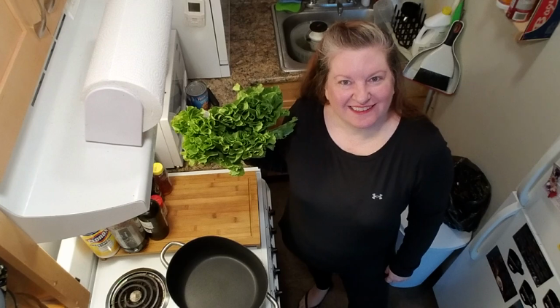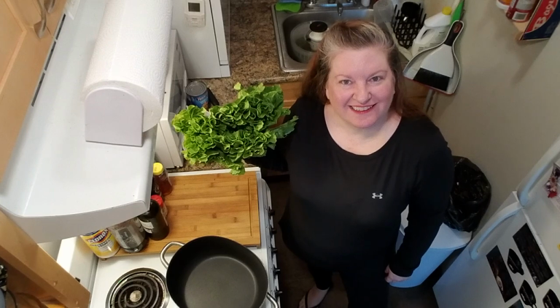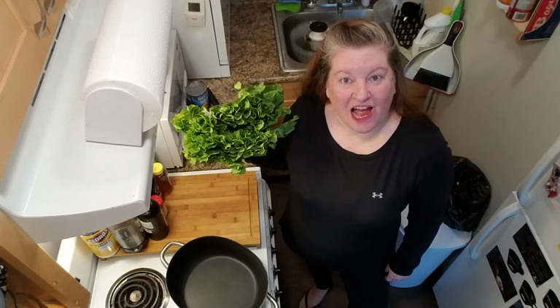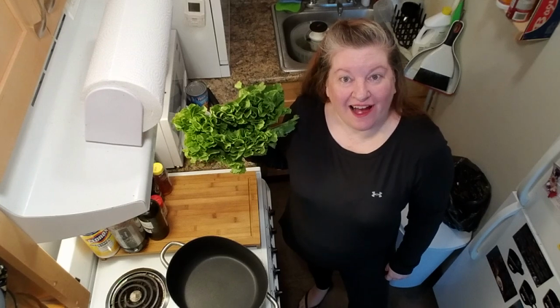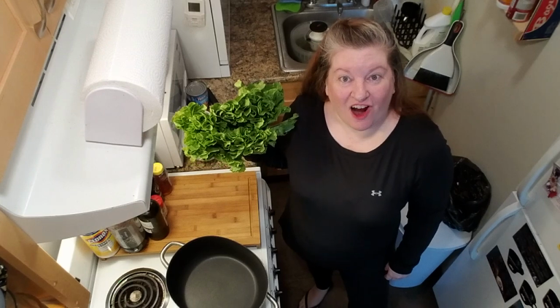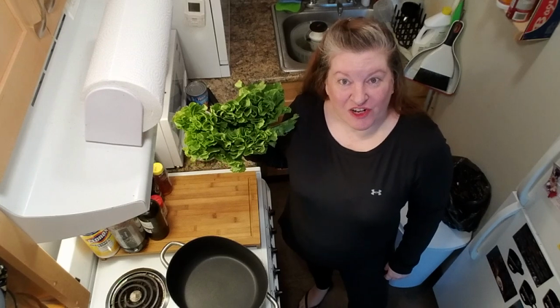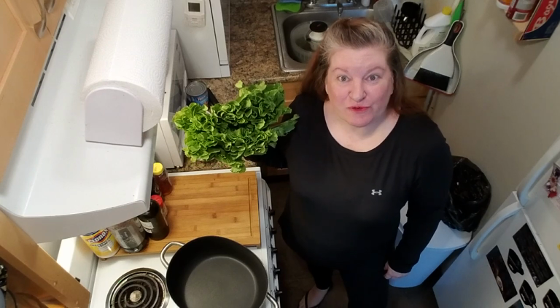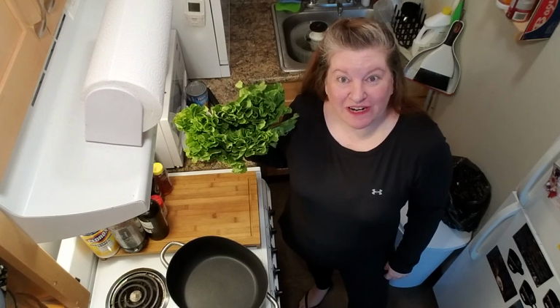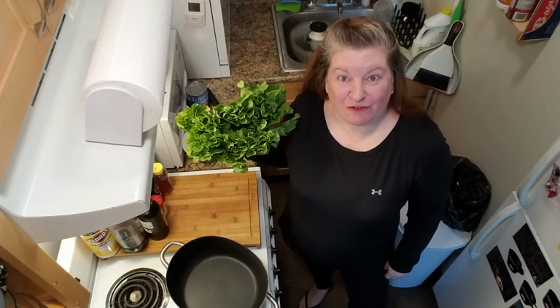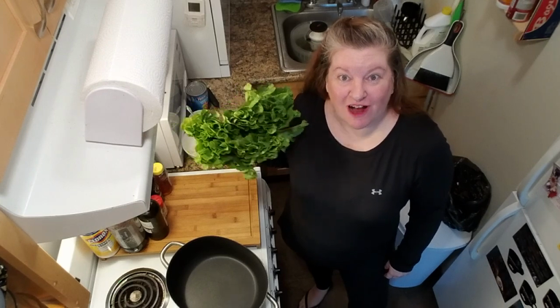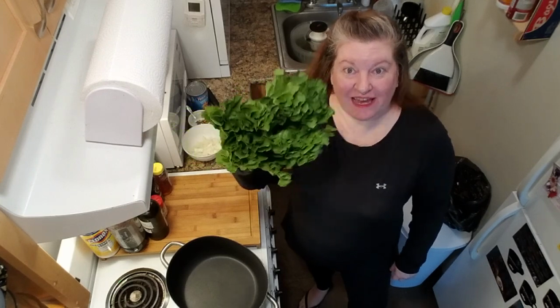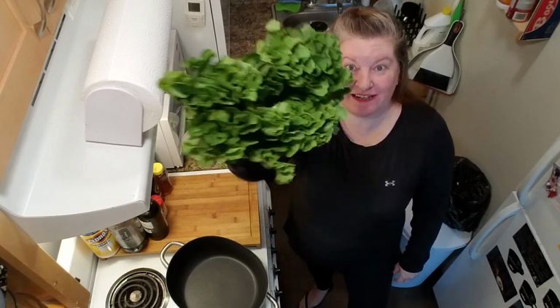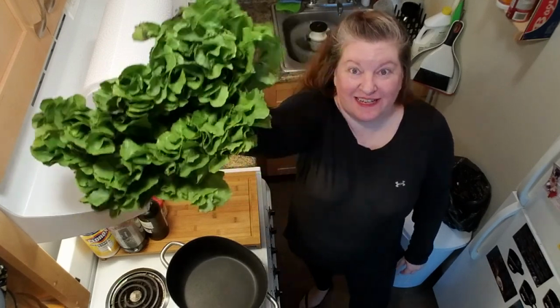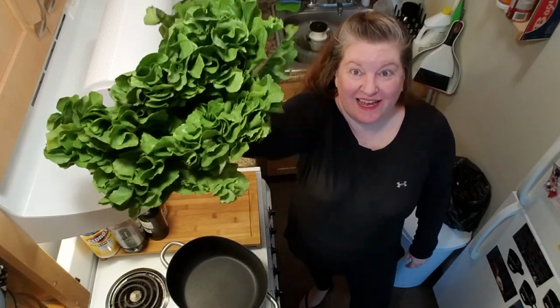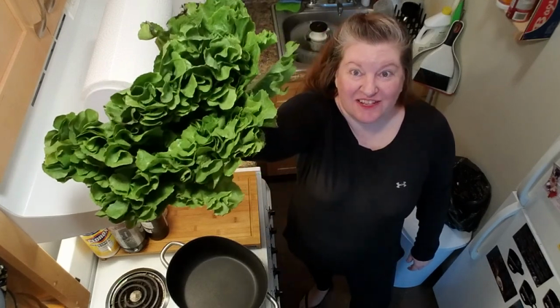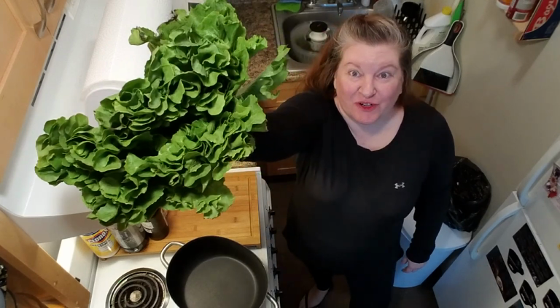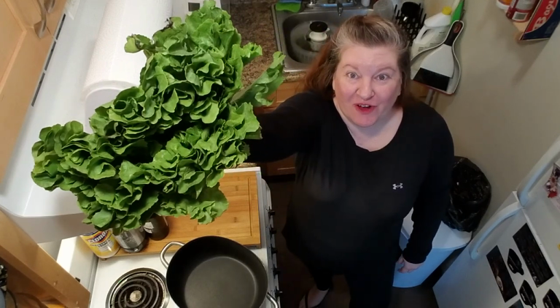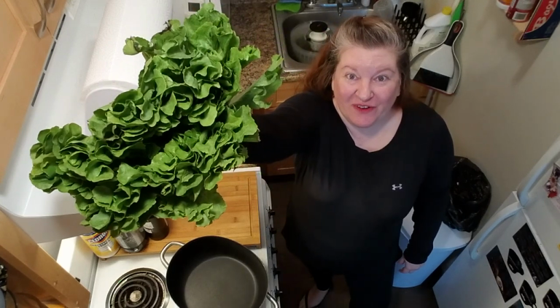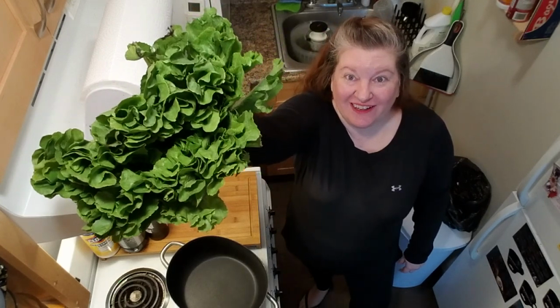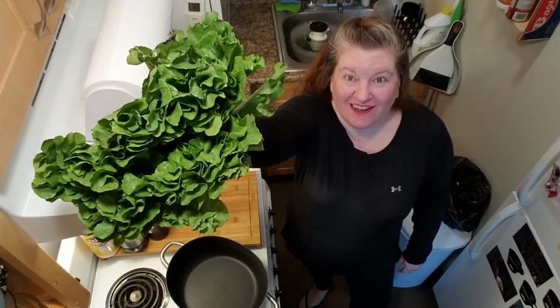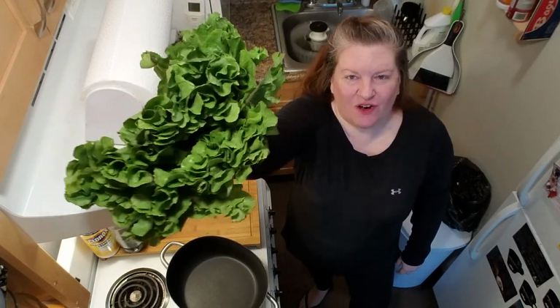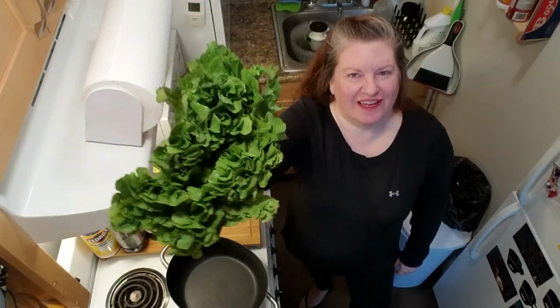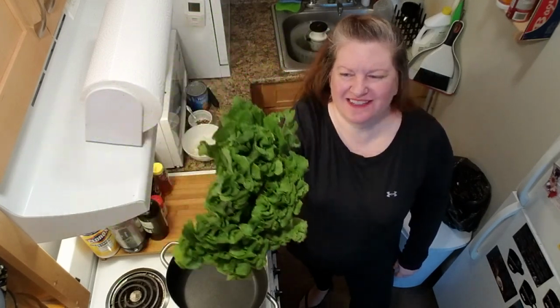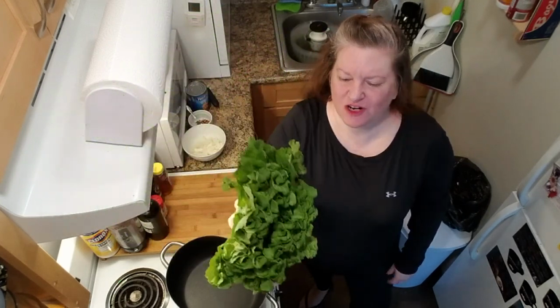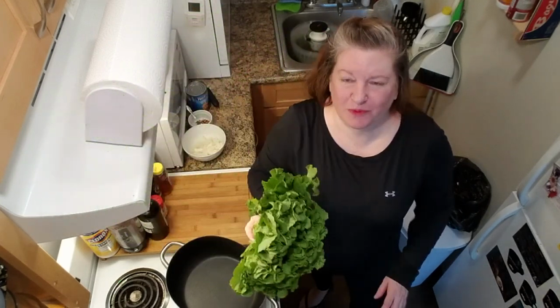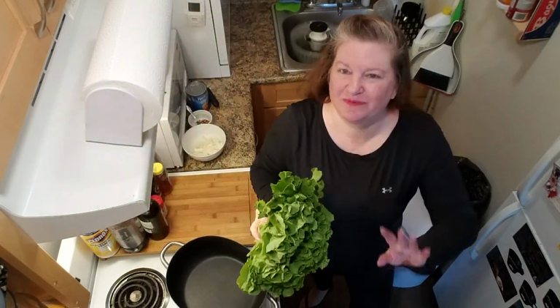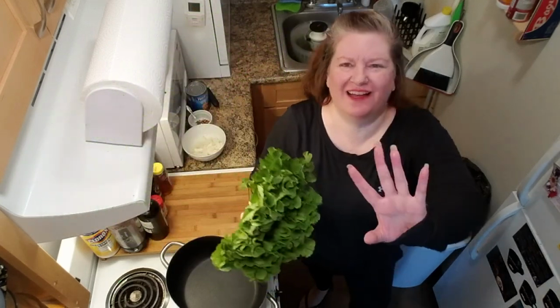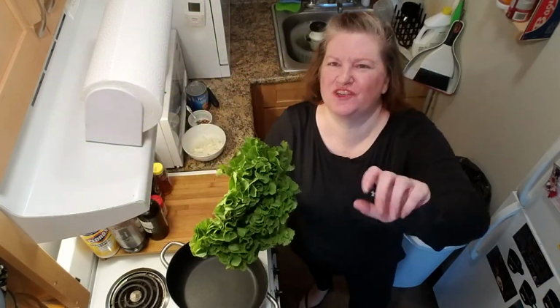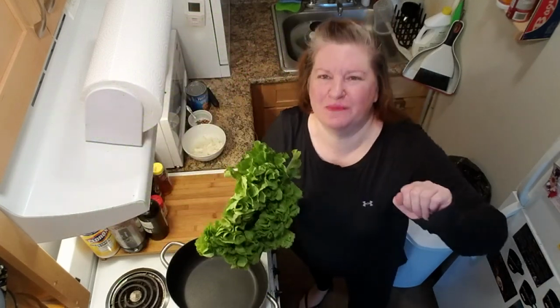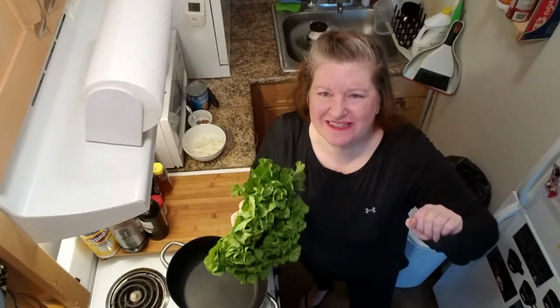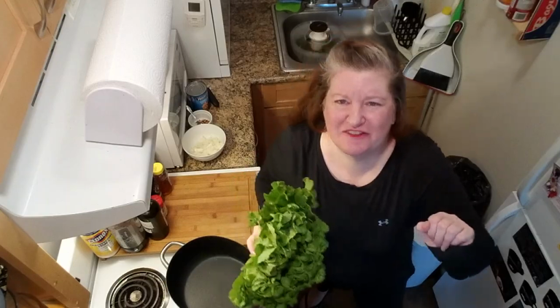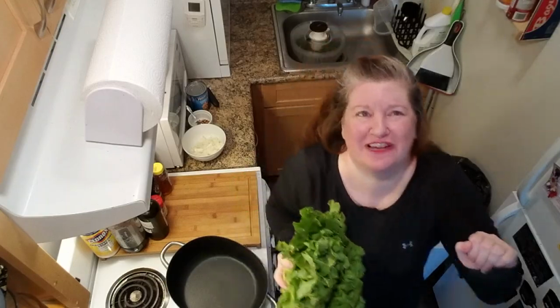Are you ready to rock and escarole? Oh, that's terrible. I'll show myself out.